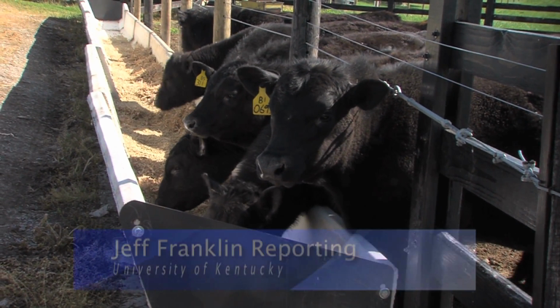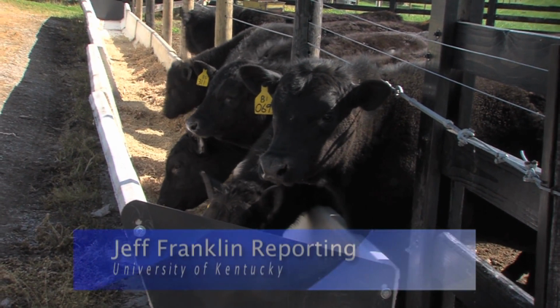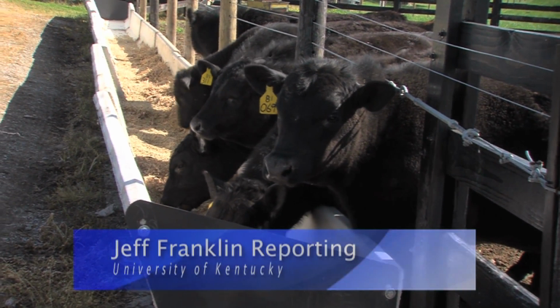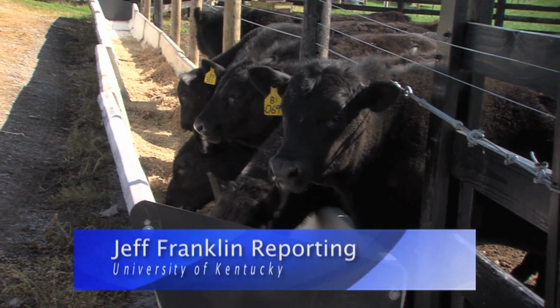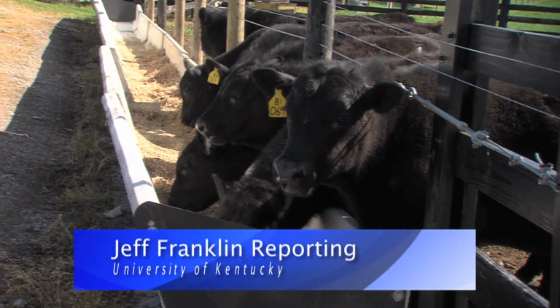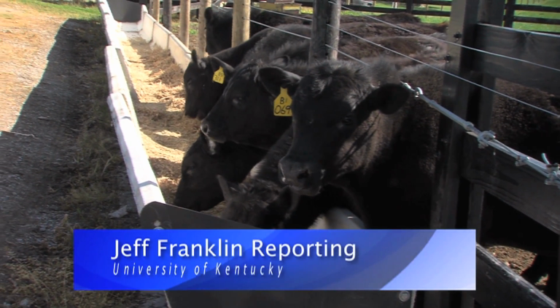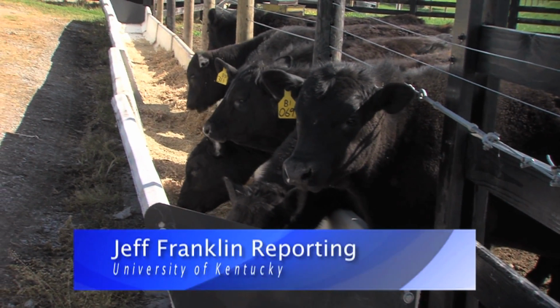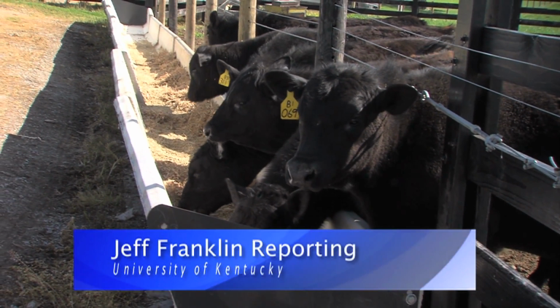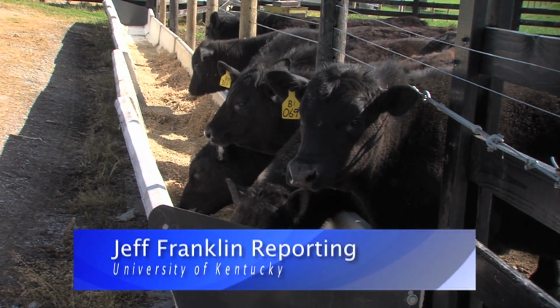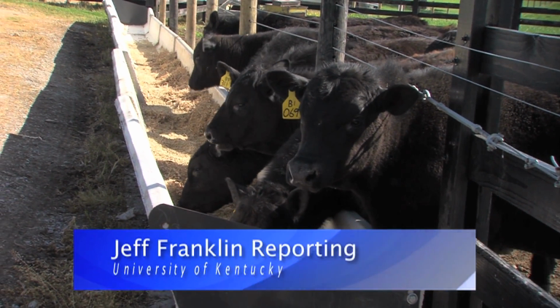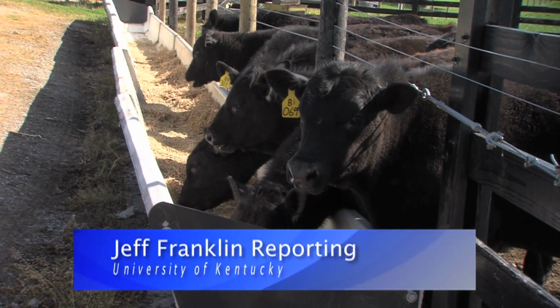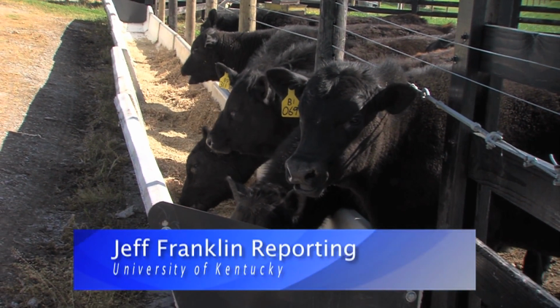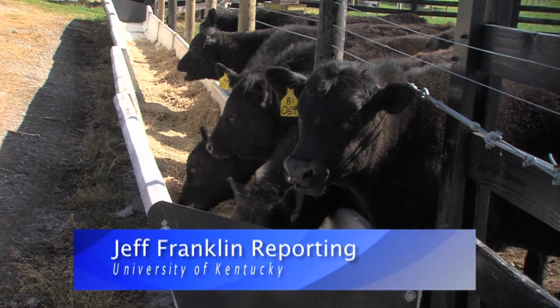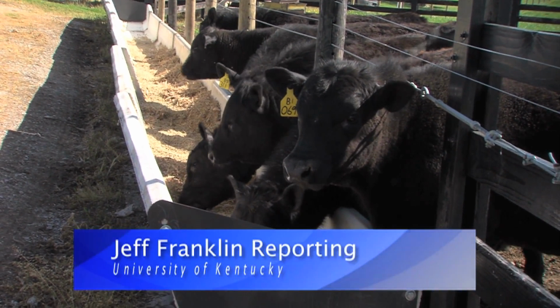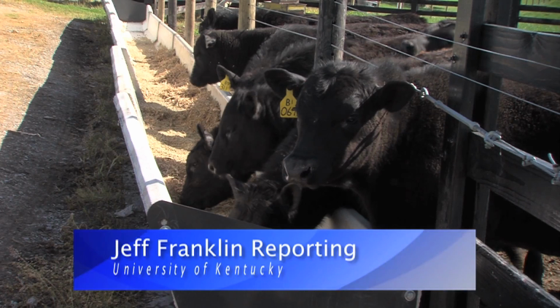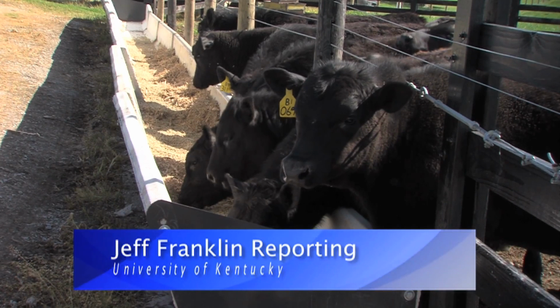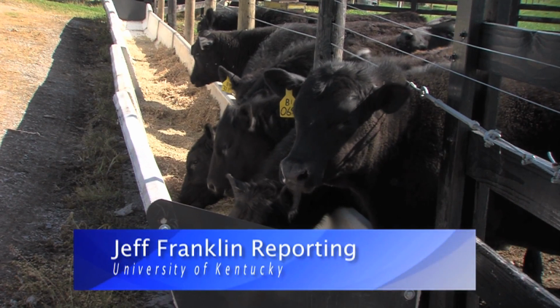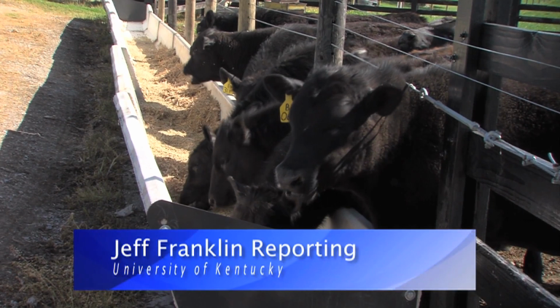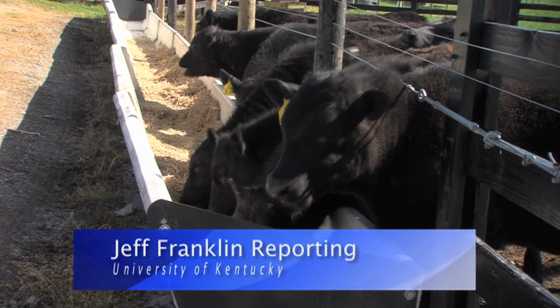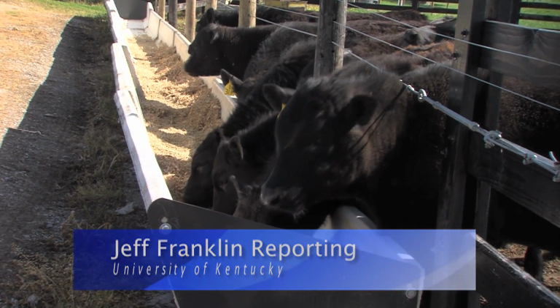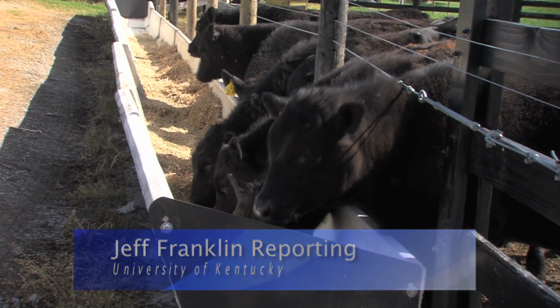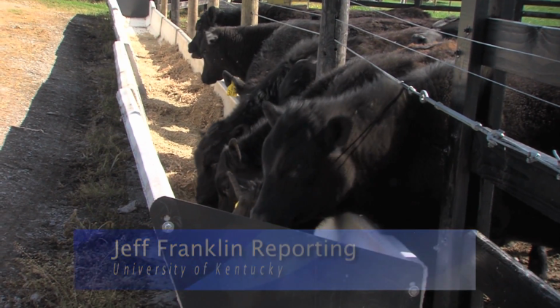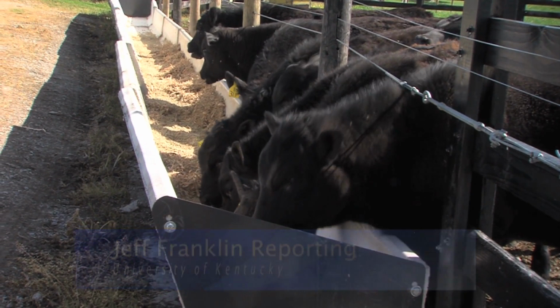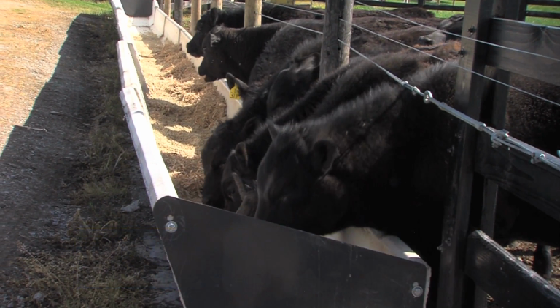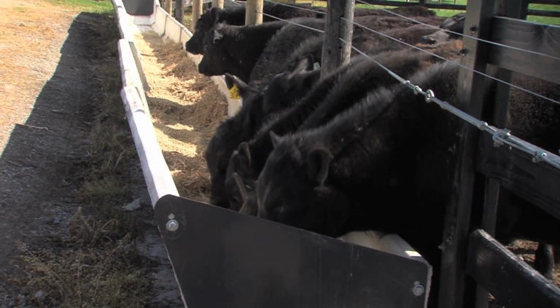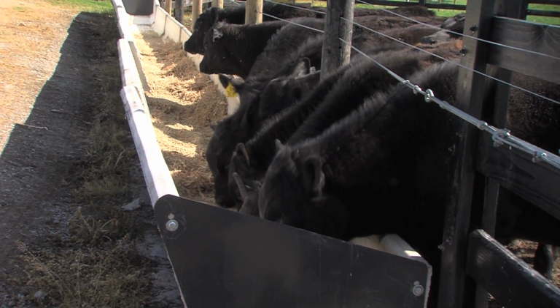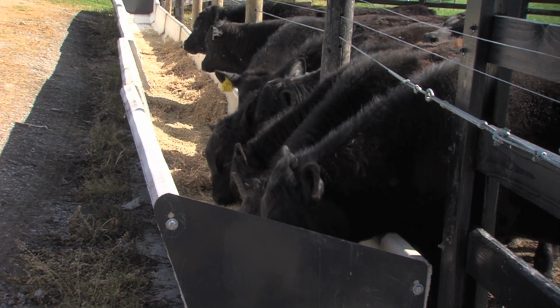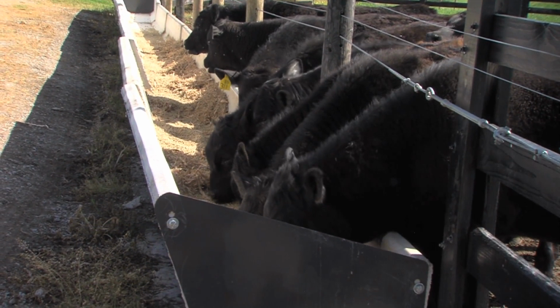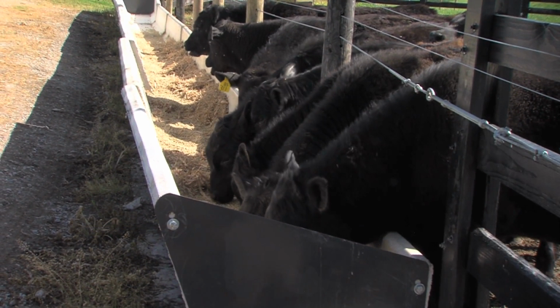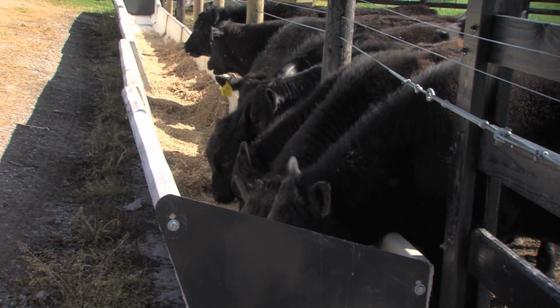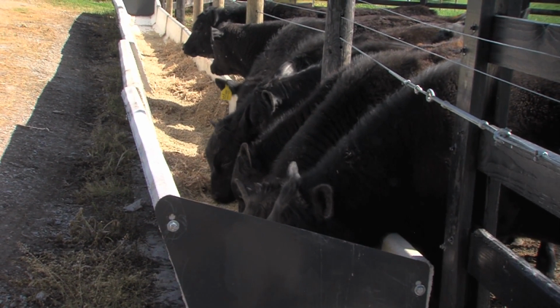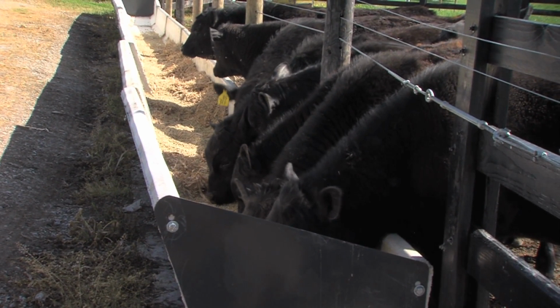From the University of Kentucky College of Agriculture, Food and Environment, I'm Jeff Franklin reporting. Thank you.